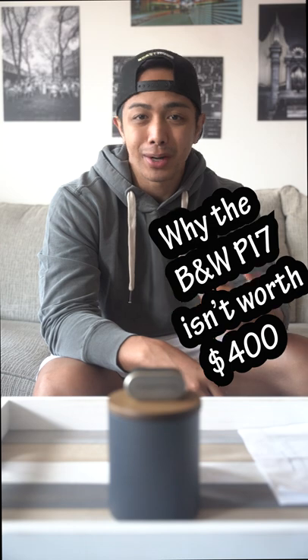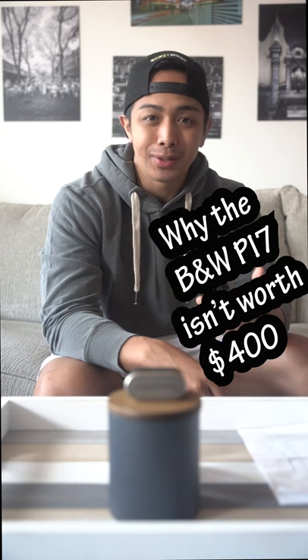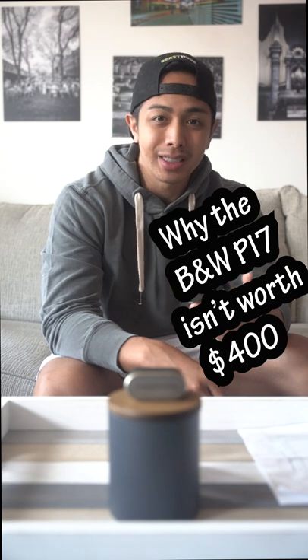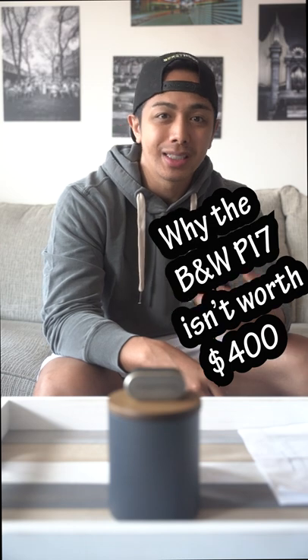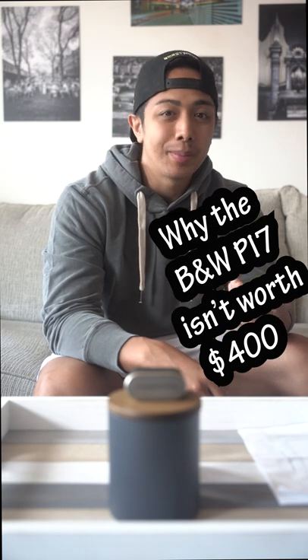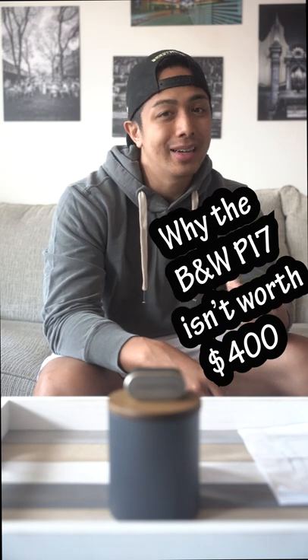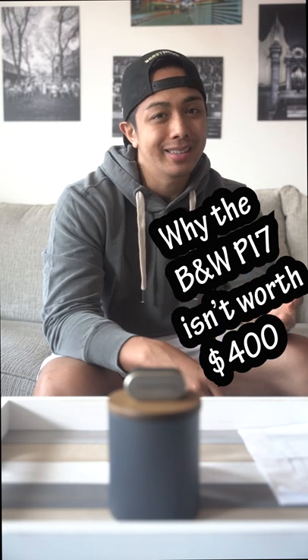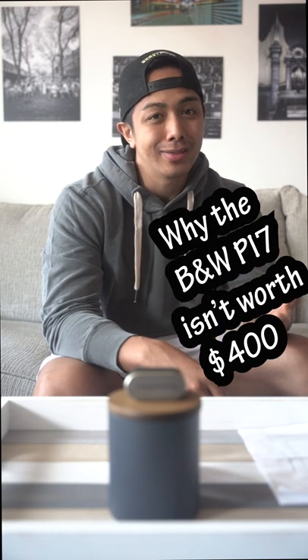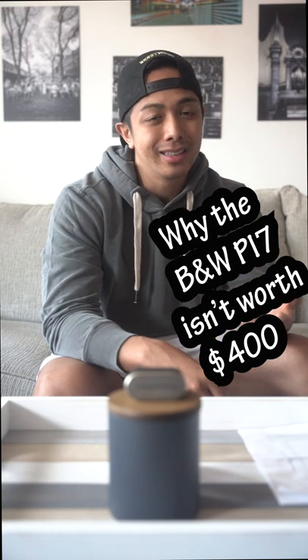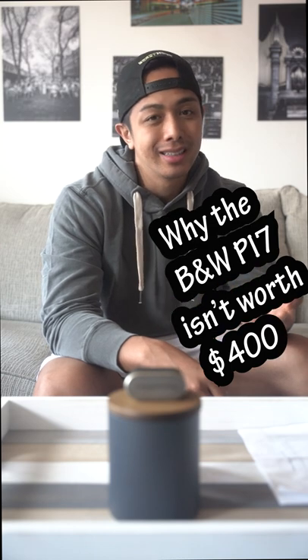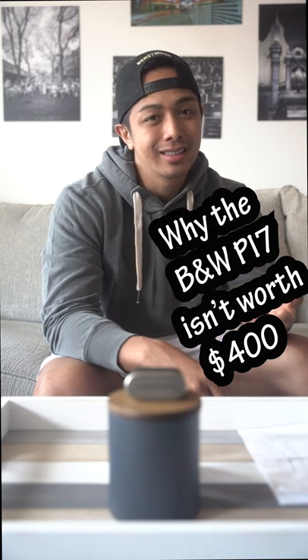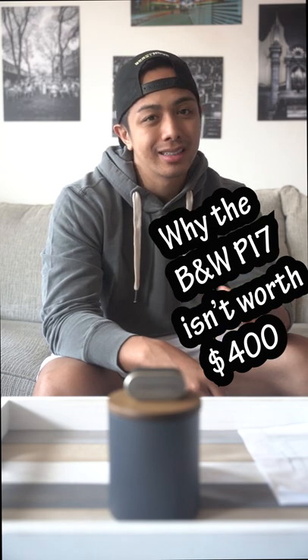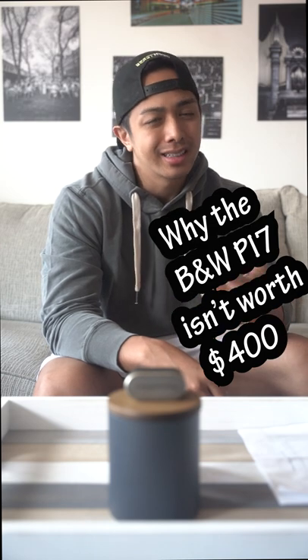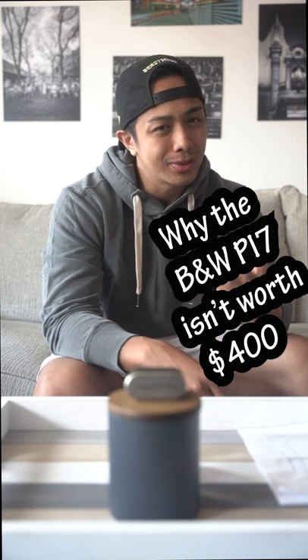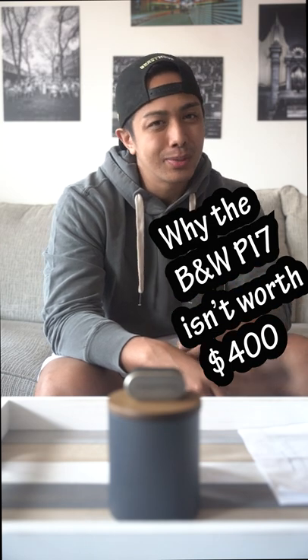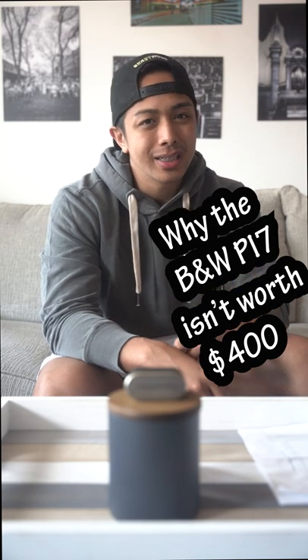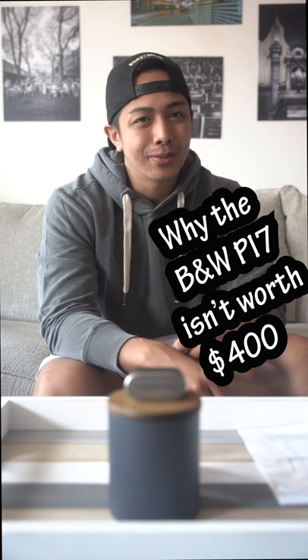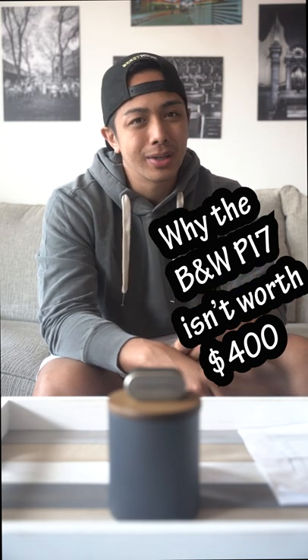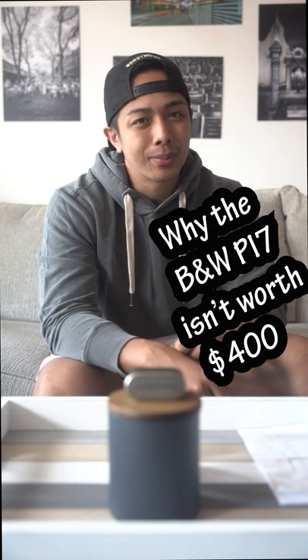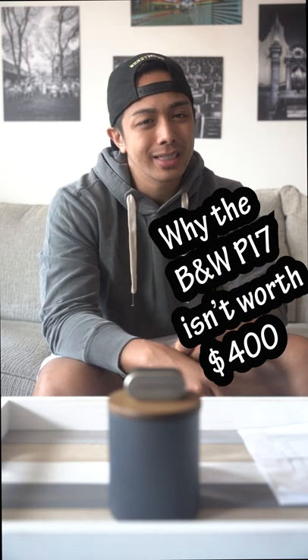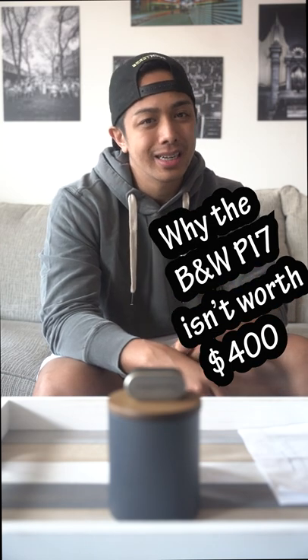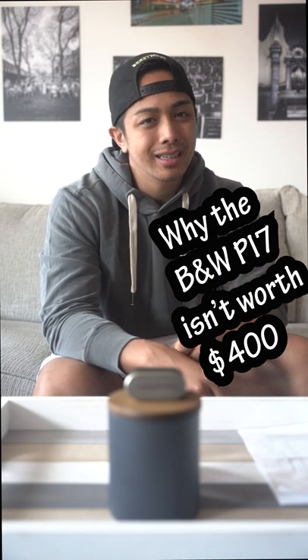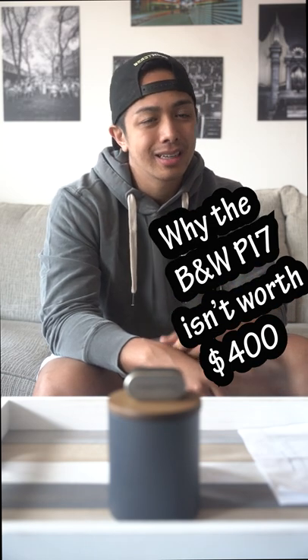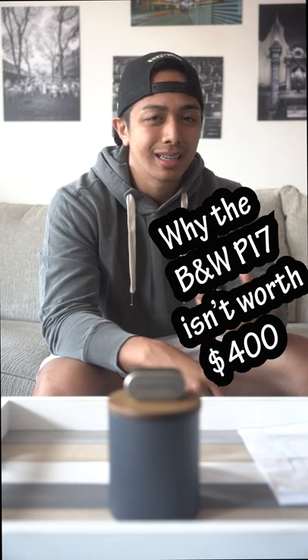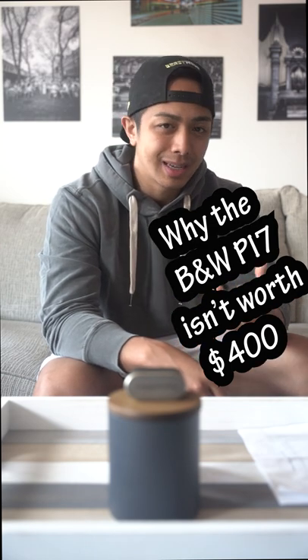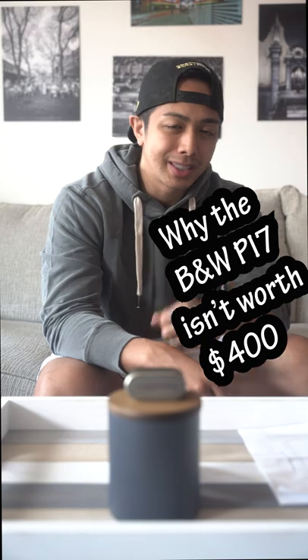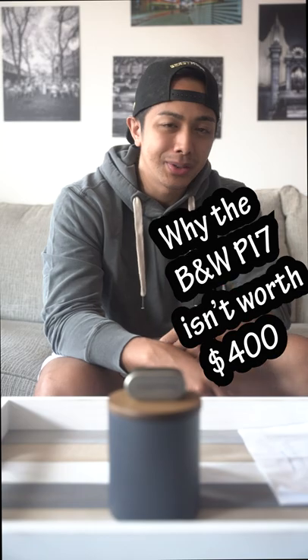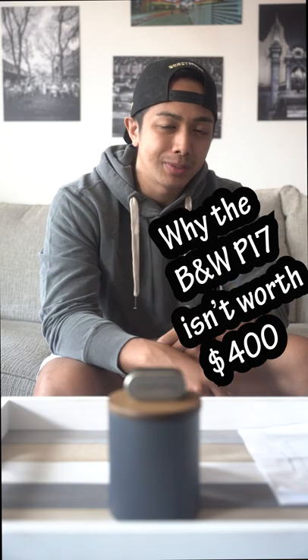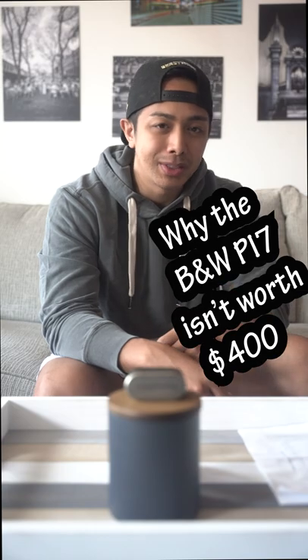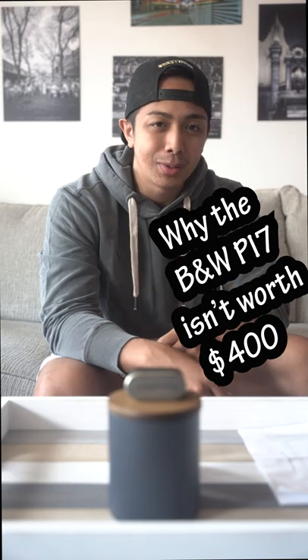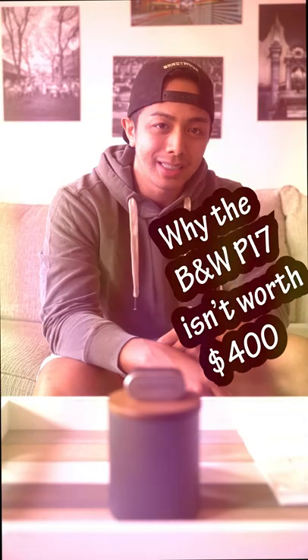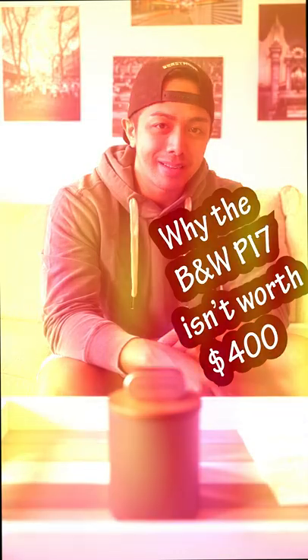Bowers and Wilkins PI7 — is it really worth that $400 price tag? I'm going to tell you some reasons why it's not.